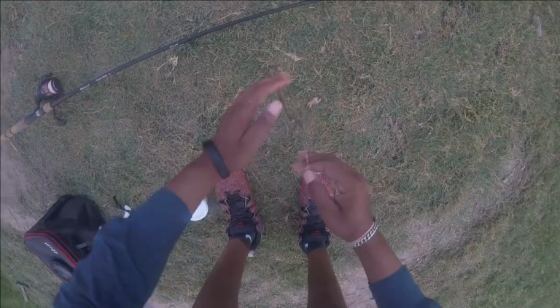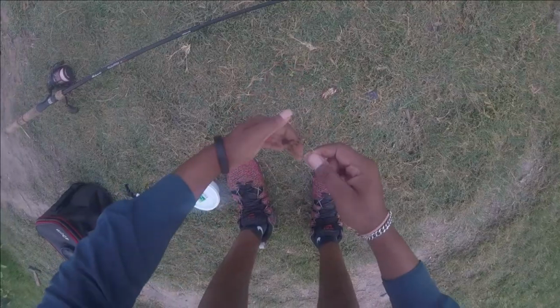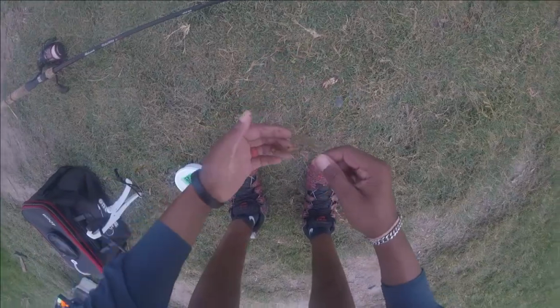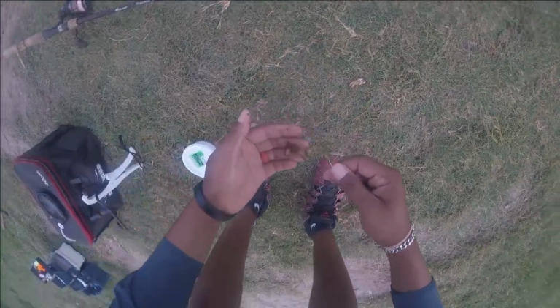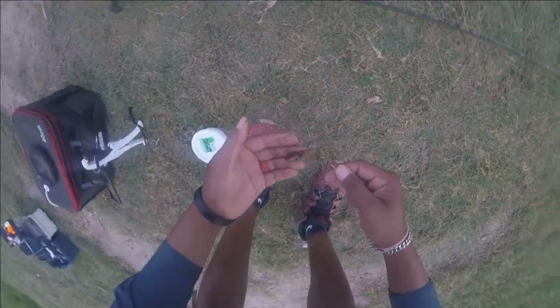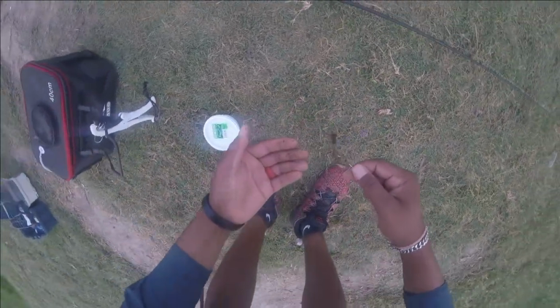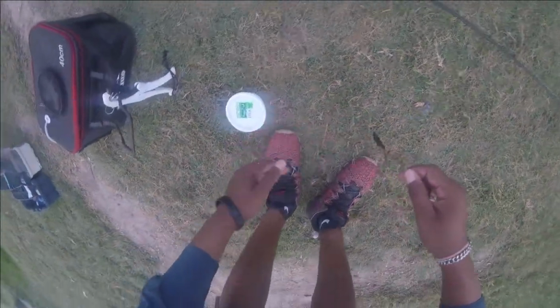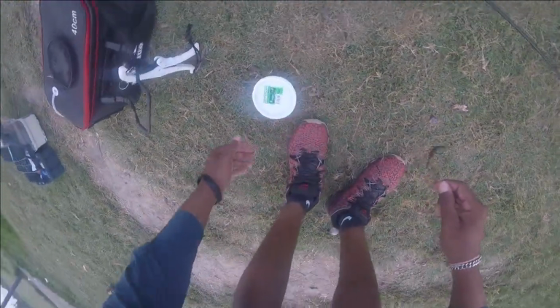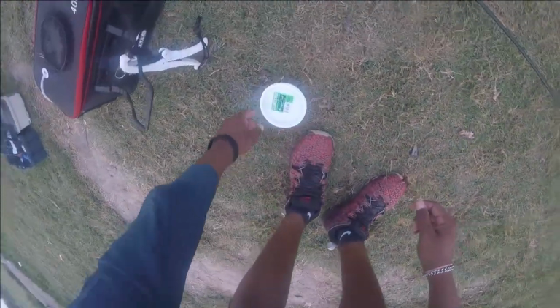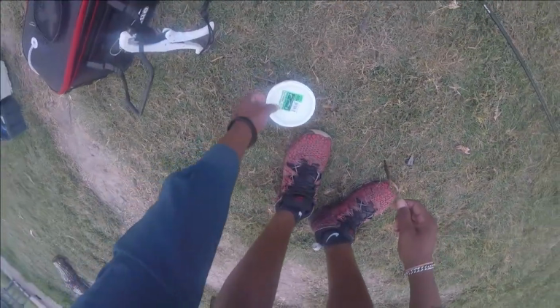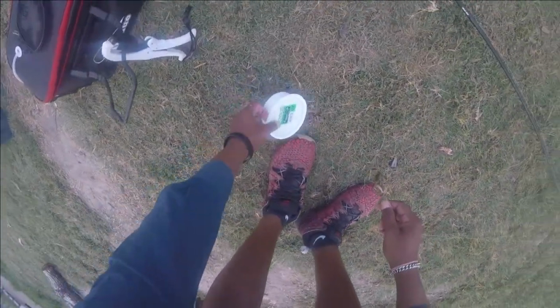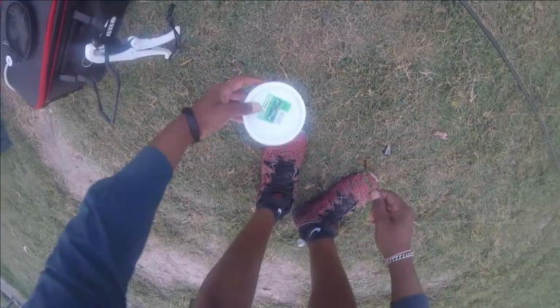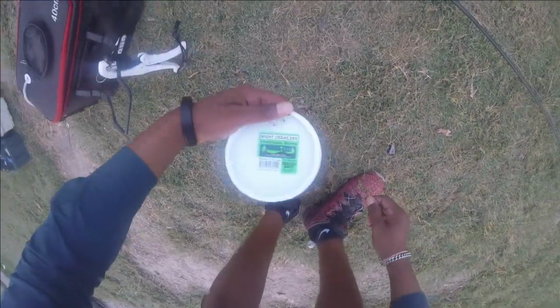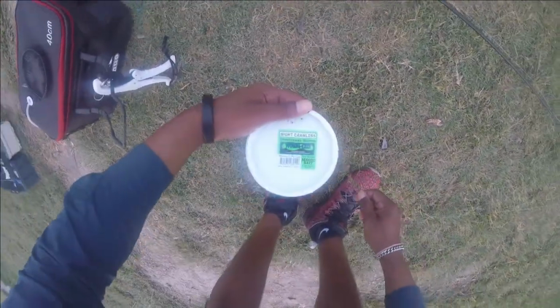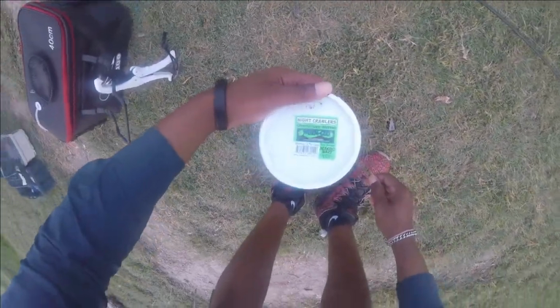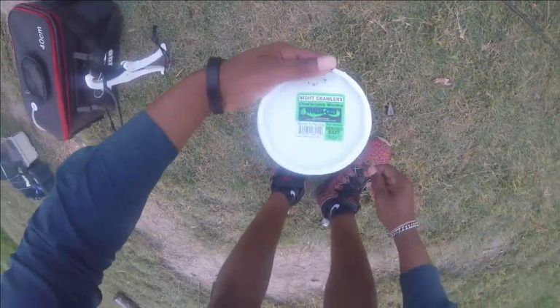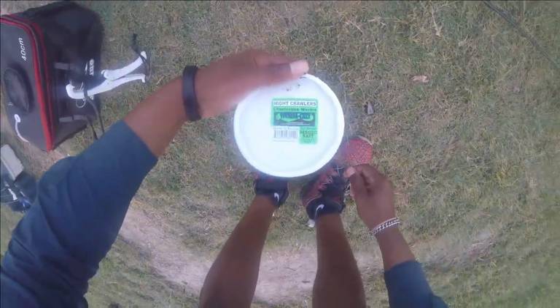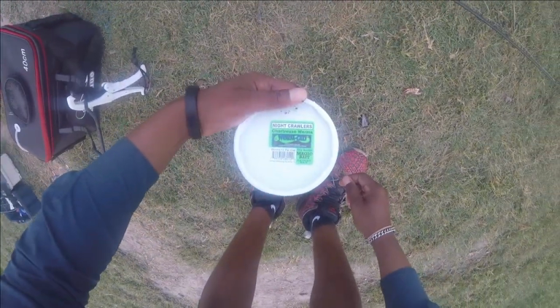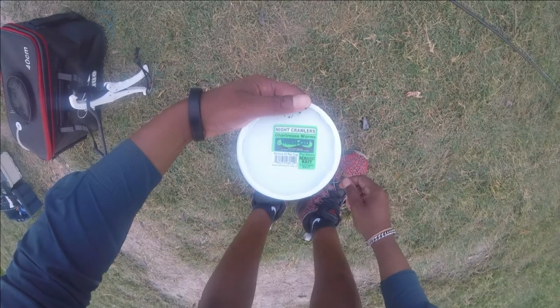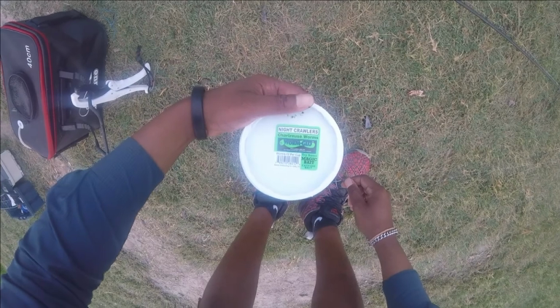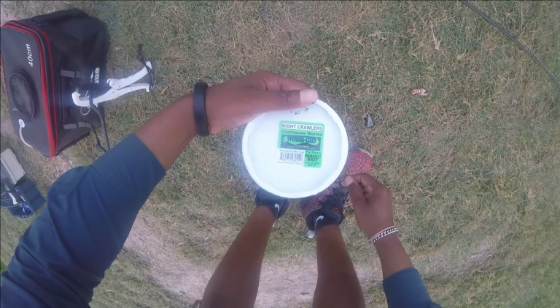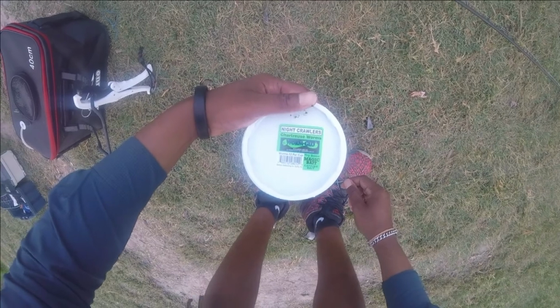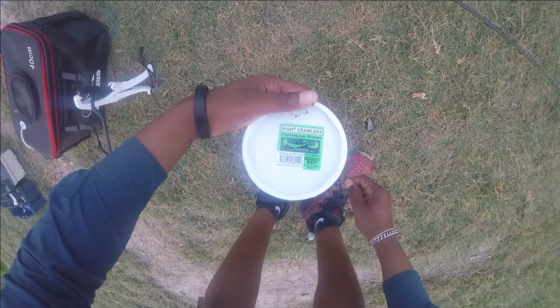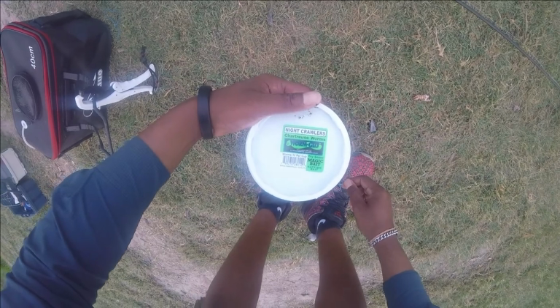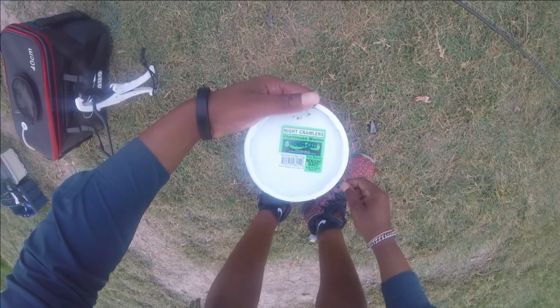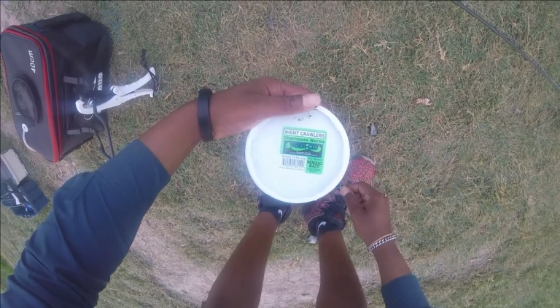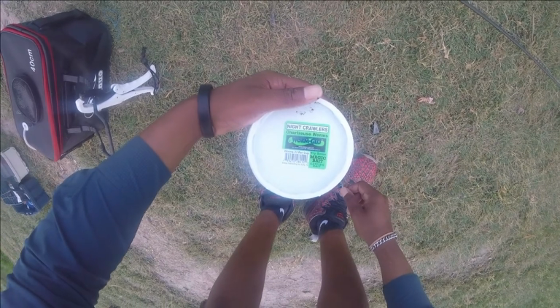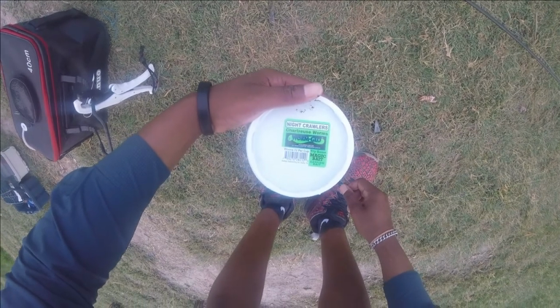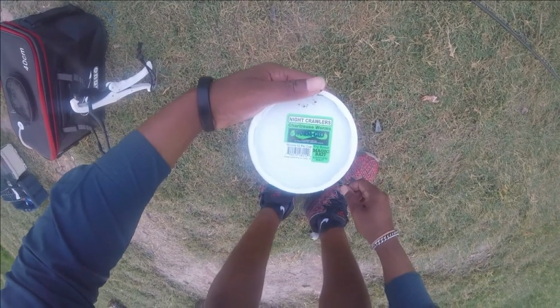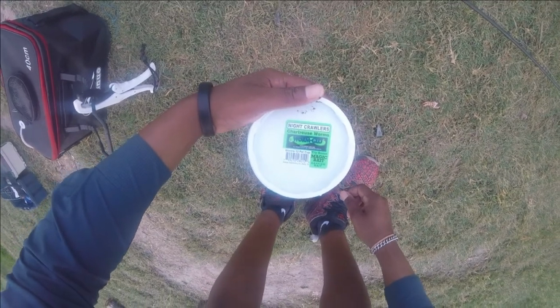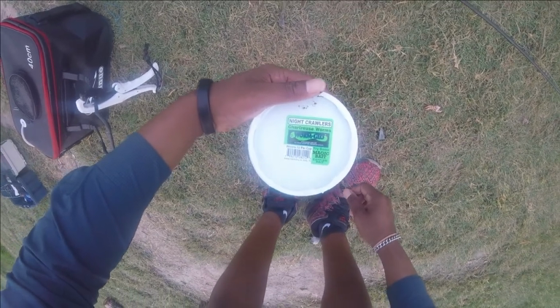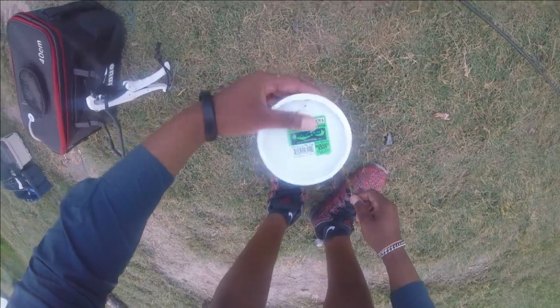There's a worm on there — got some glow worms I just got from the store up there. It says Nightcrawler, Chartreuse Worm, Worm Glow.